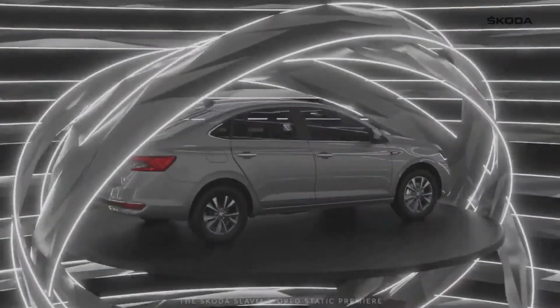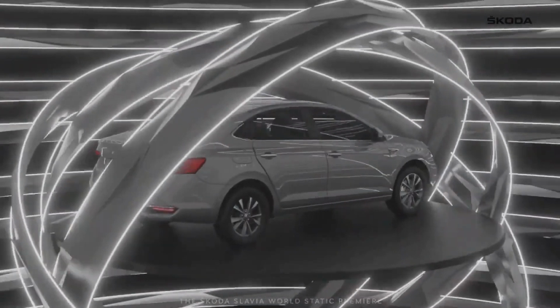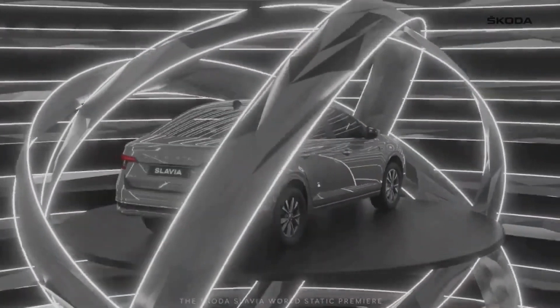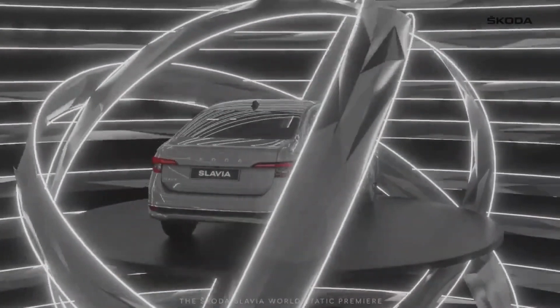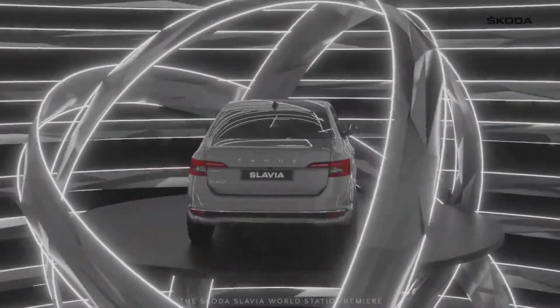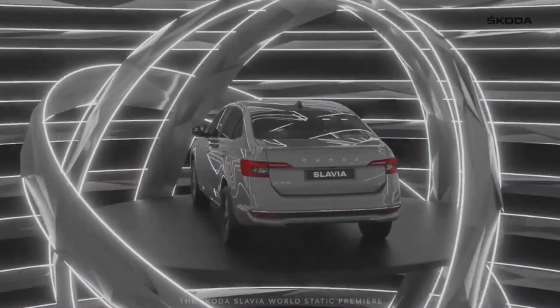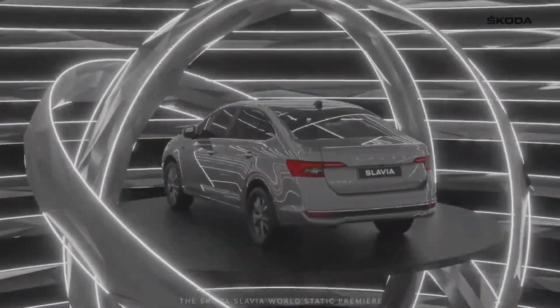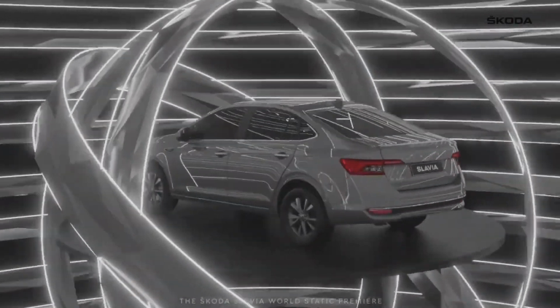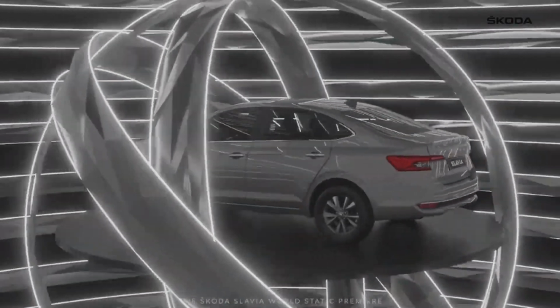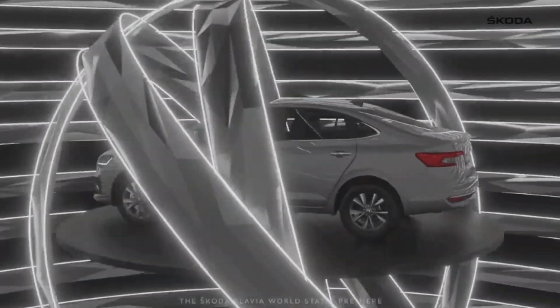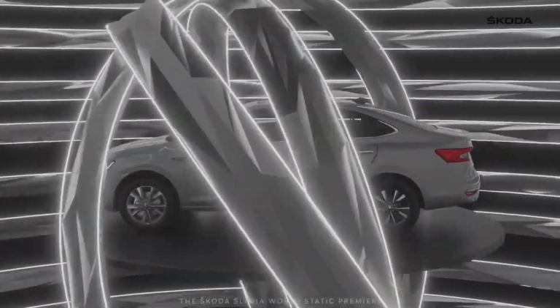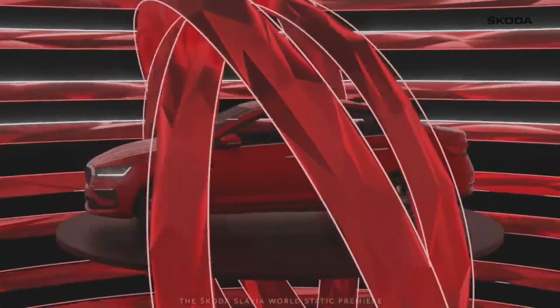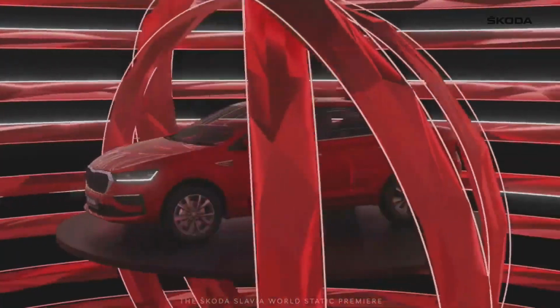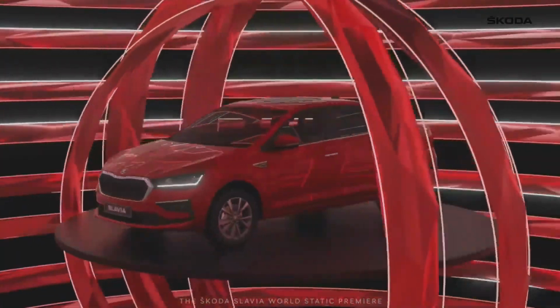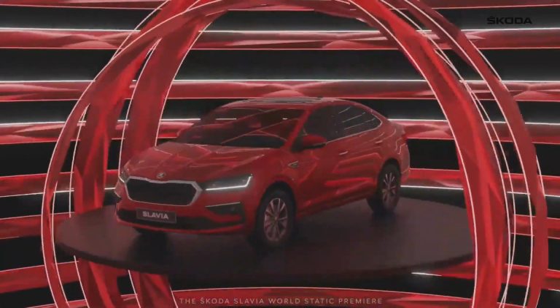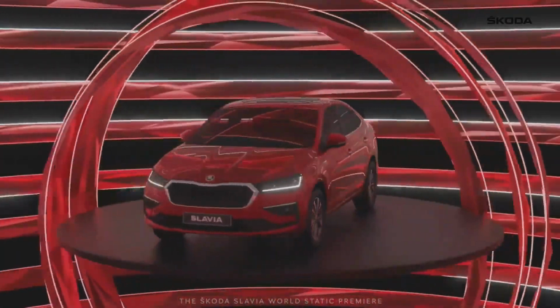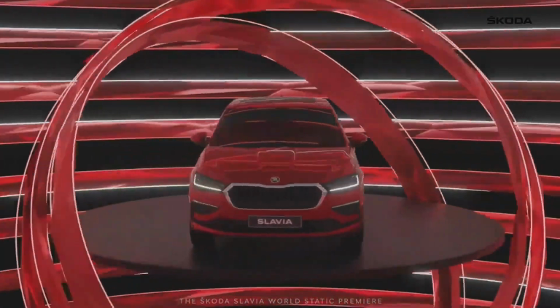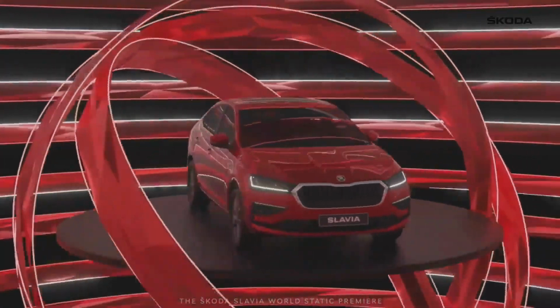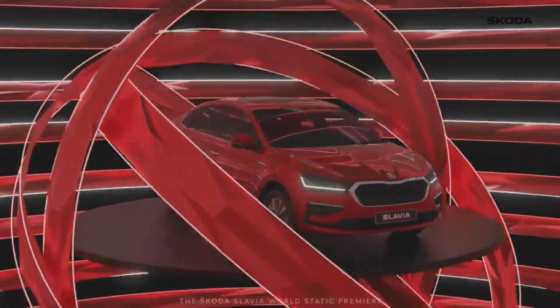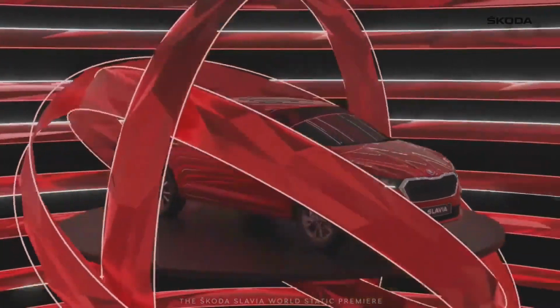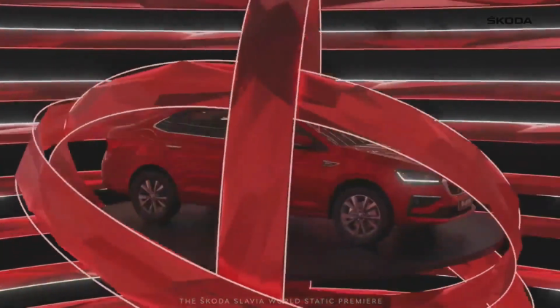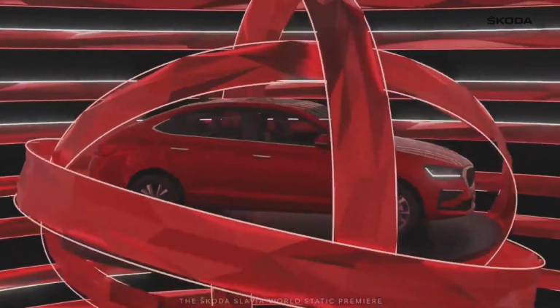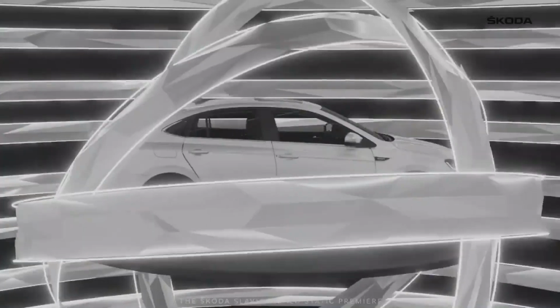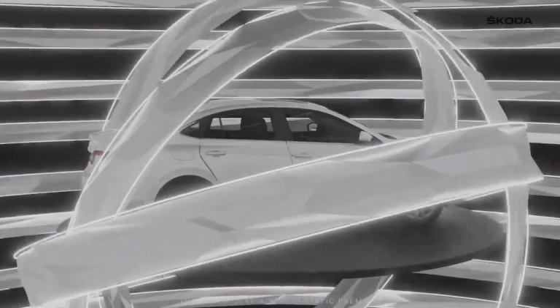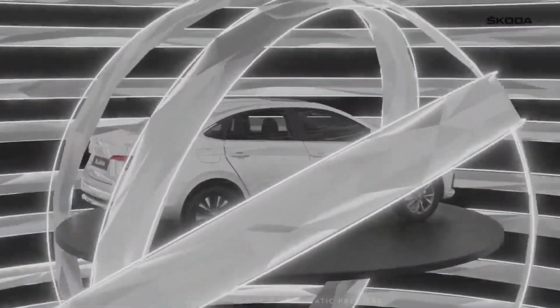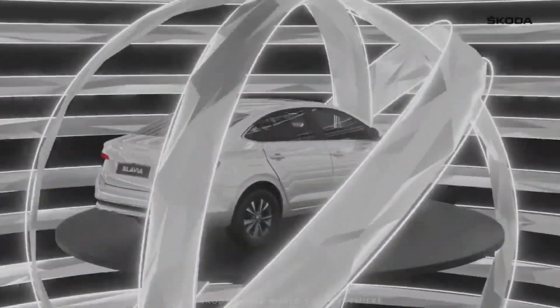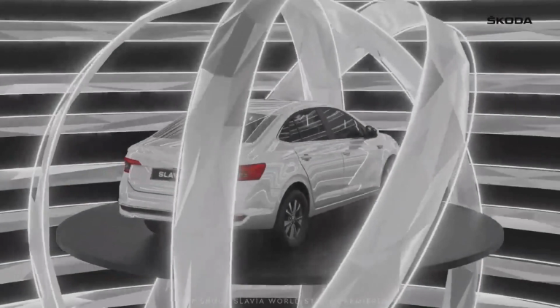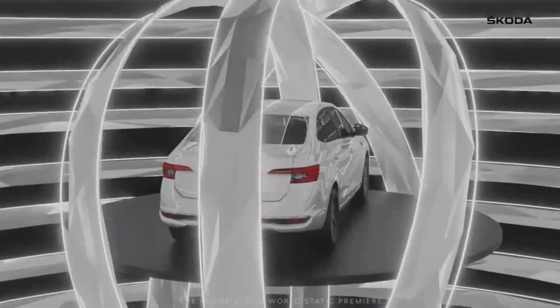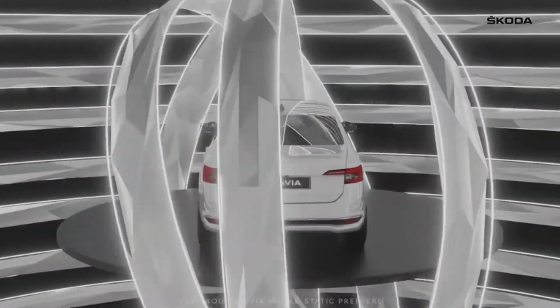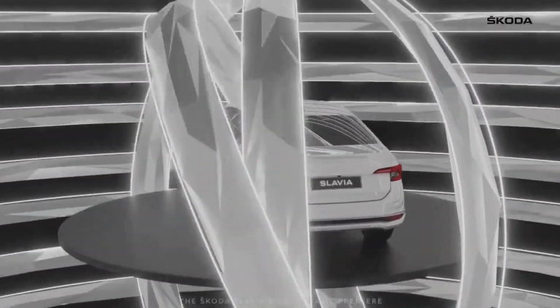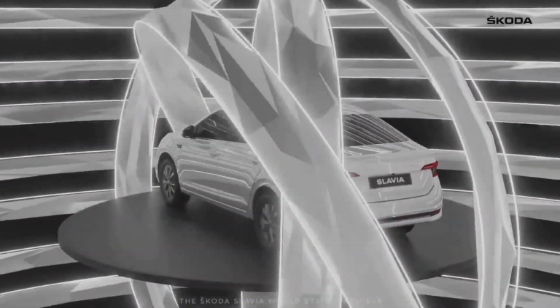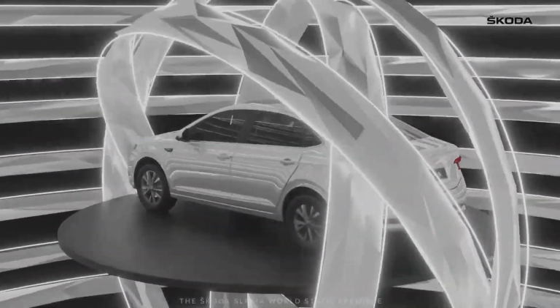The new Slavia is likely to be launched early next year with a price range between 10 and 16 lakhs. Bookings for the sedan are starting today.